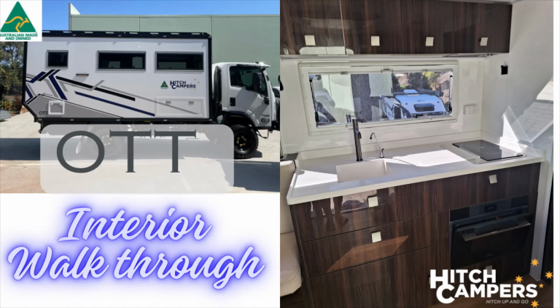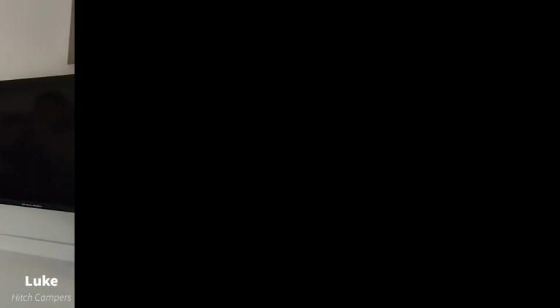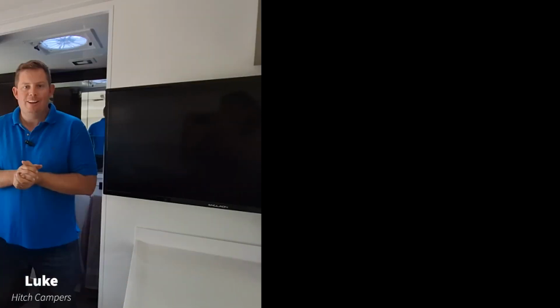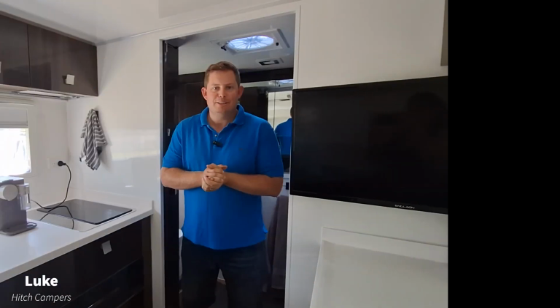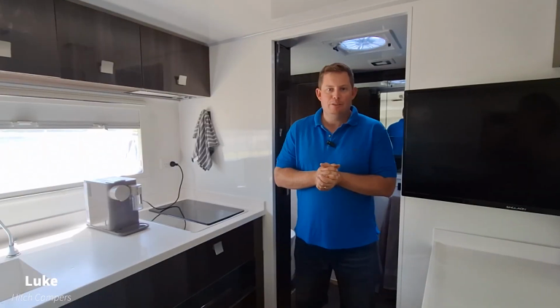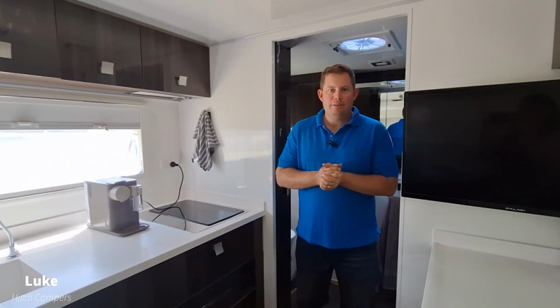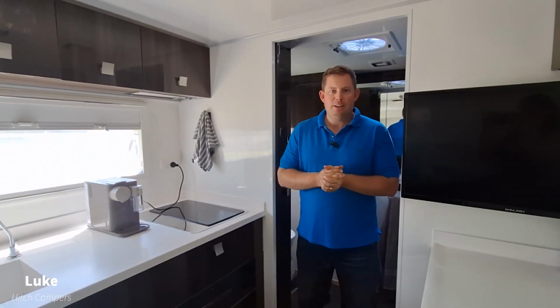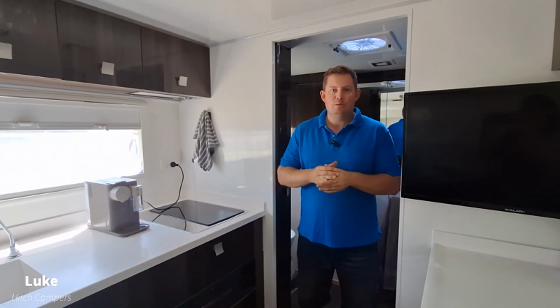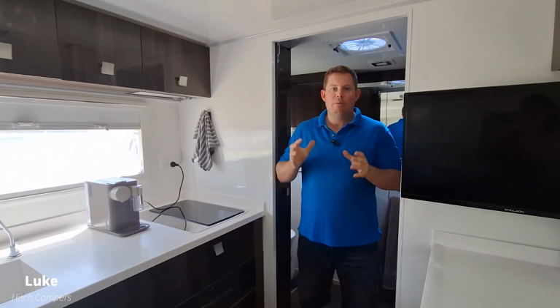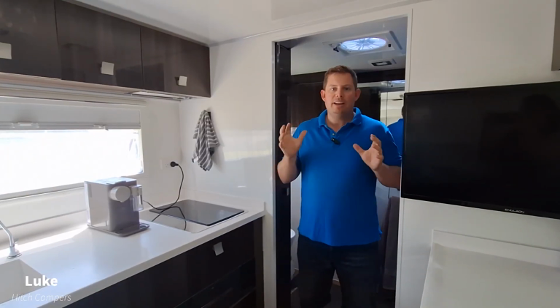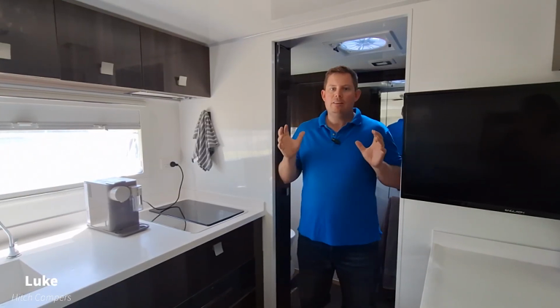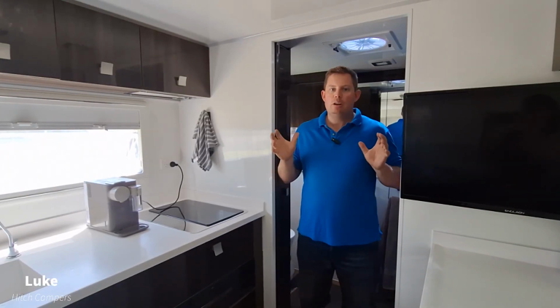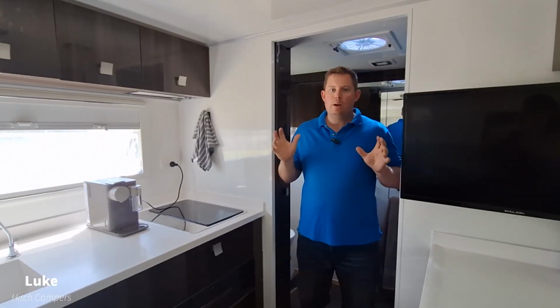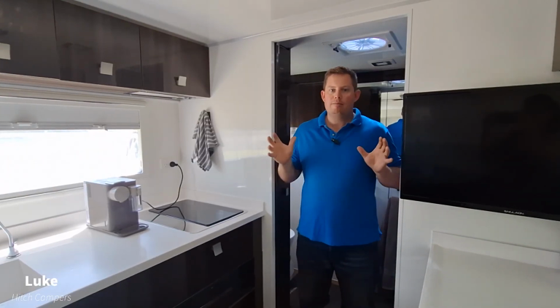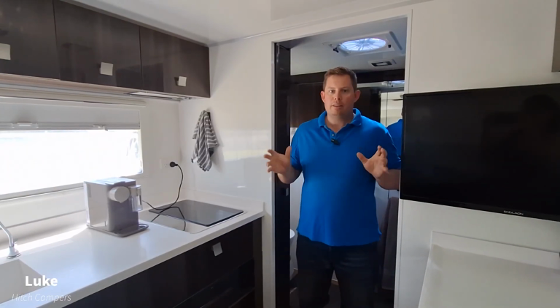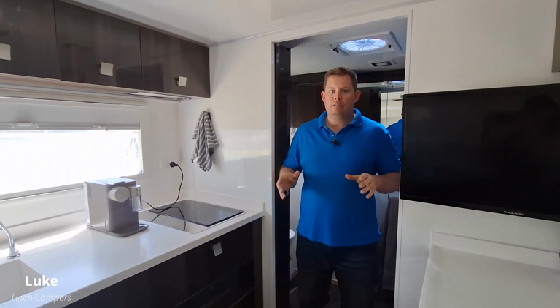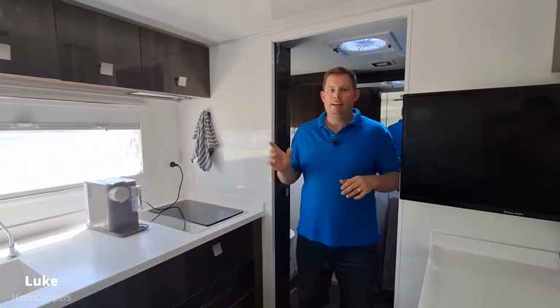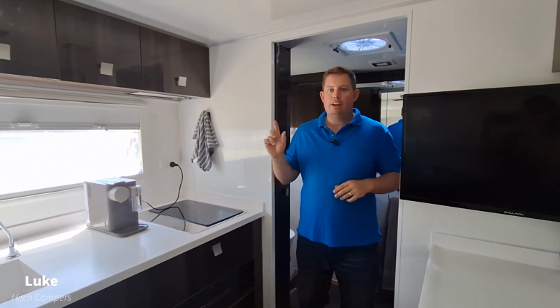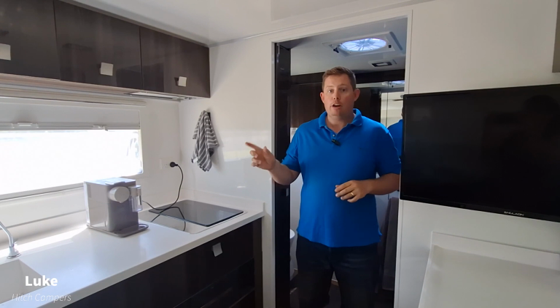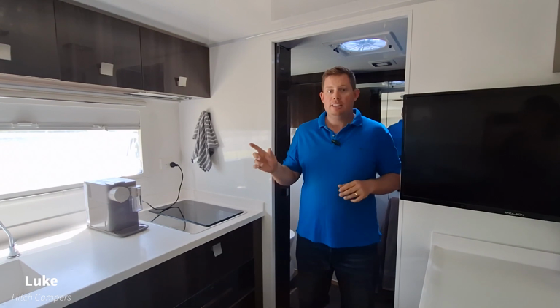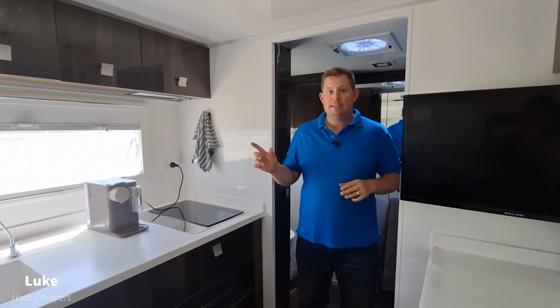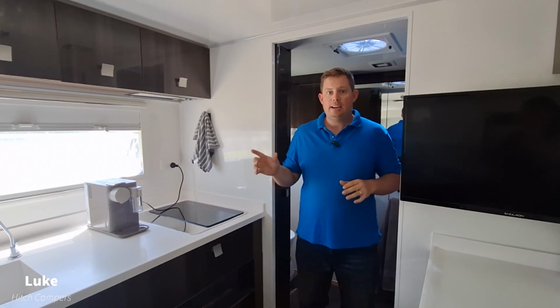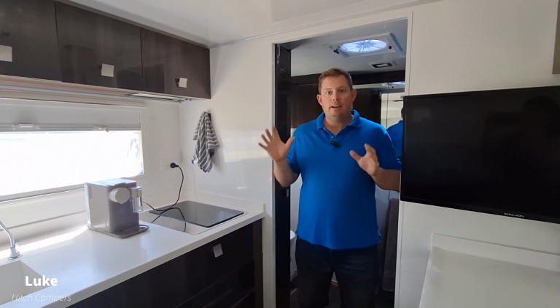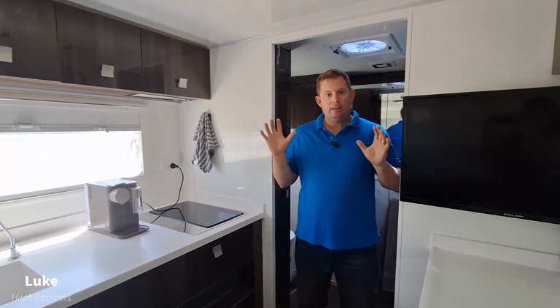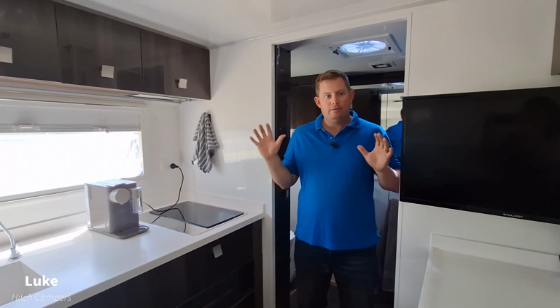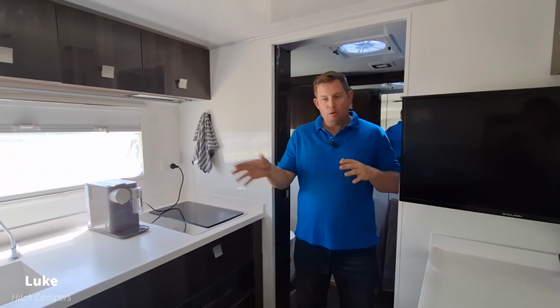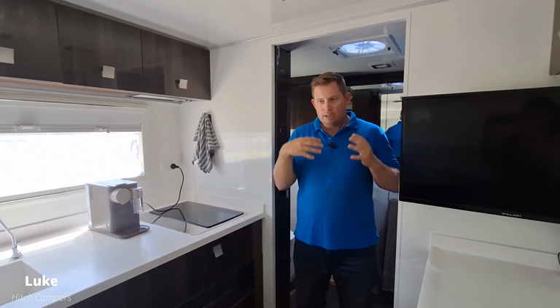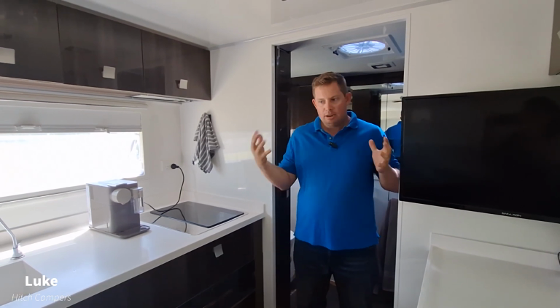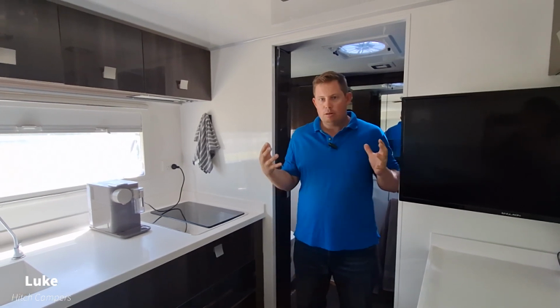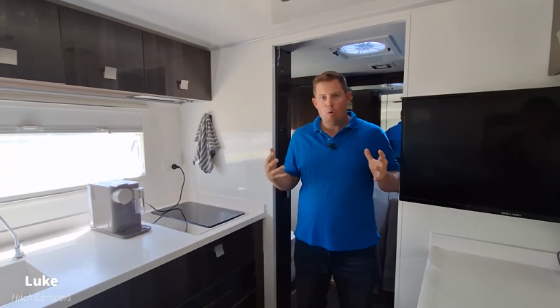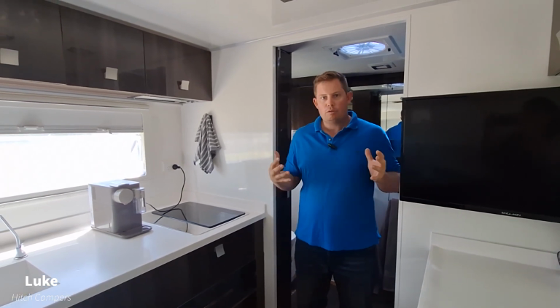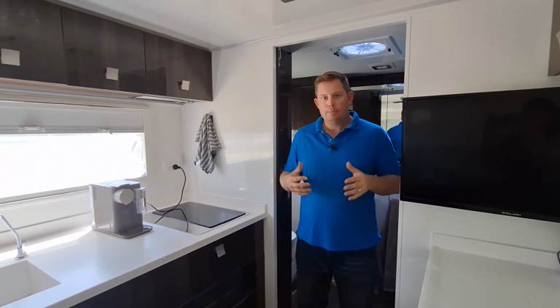Hi guys, Luke from Hitch. We're going to give you a quick run through here on the OTT and the full interior walkthrough.